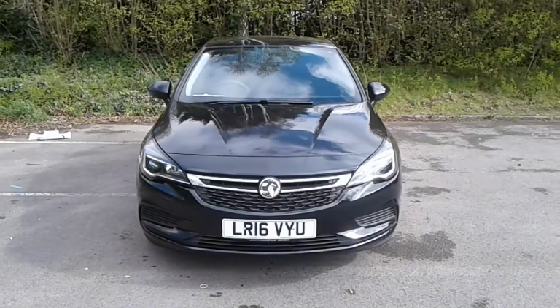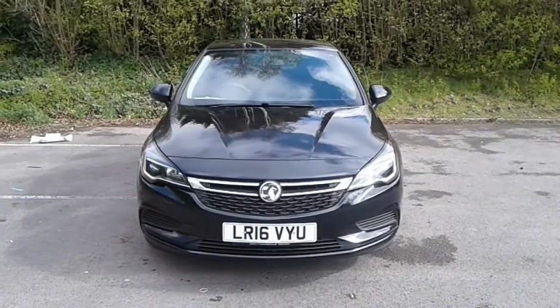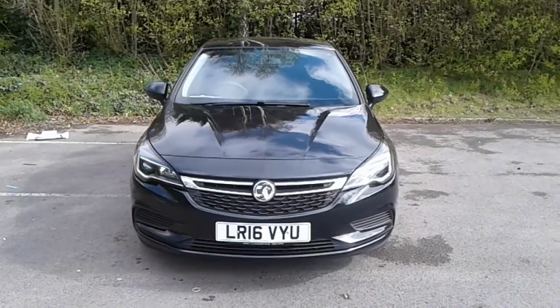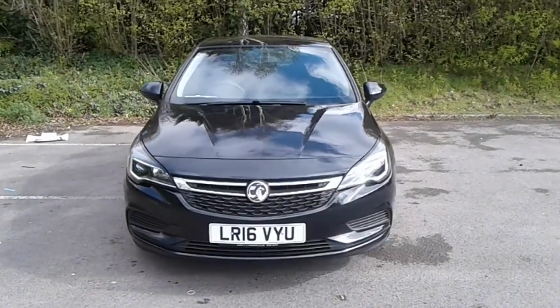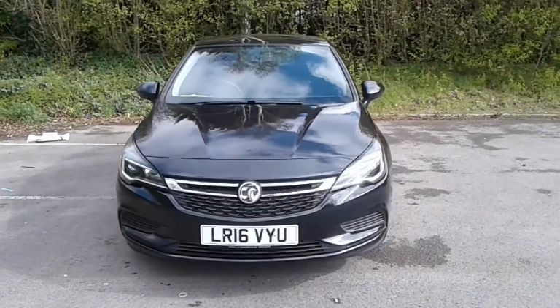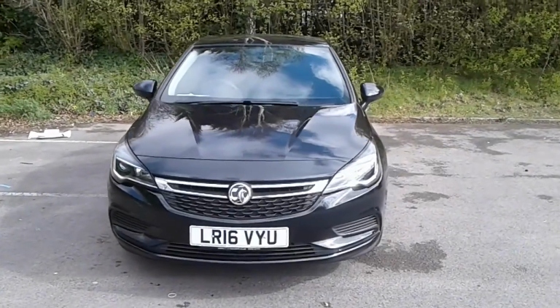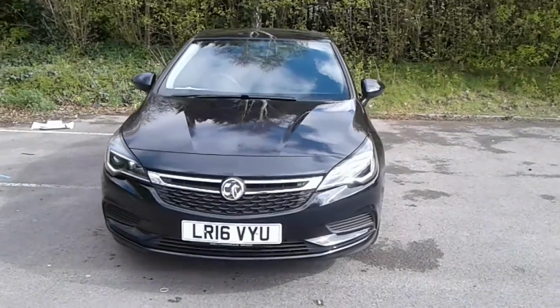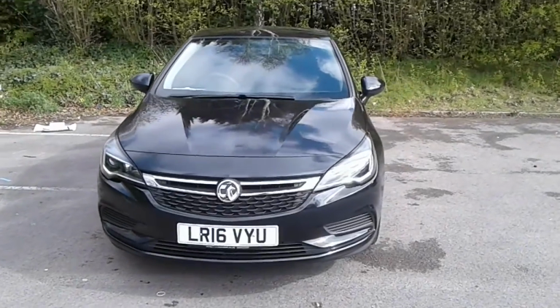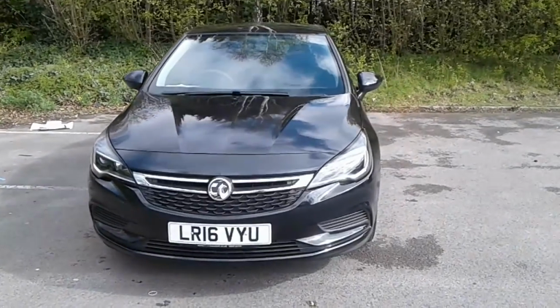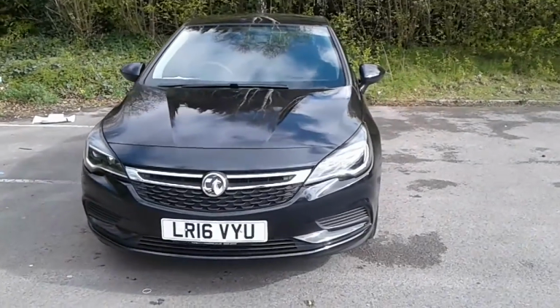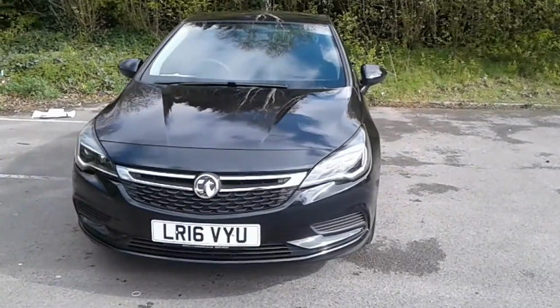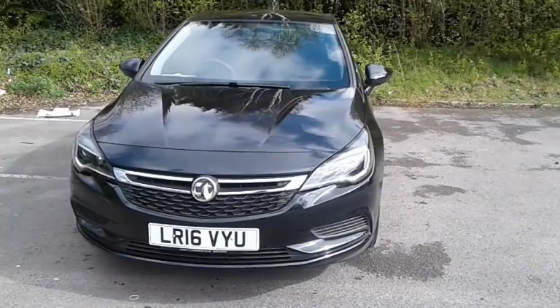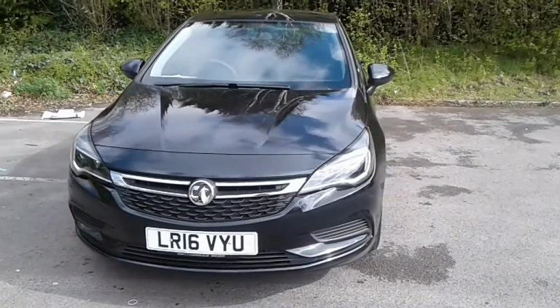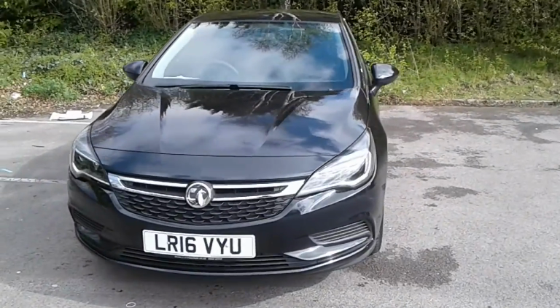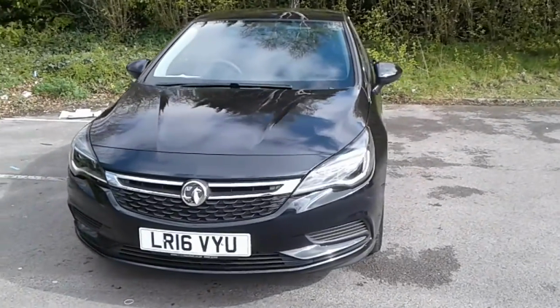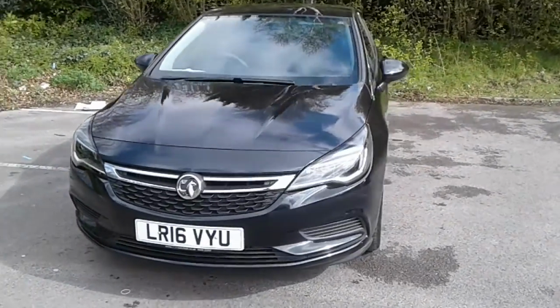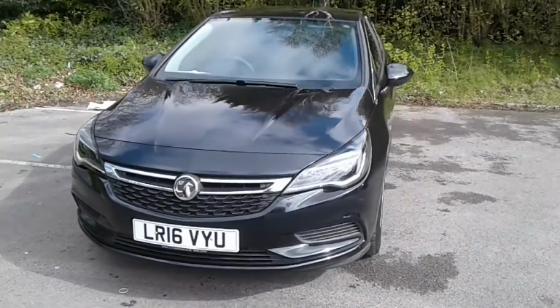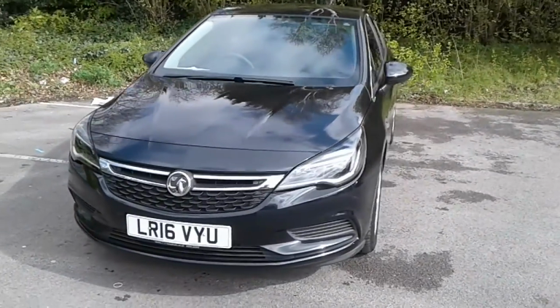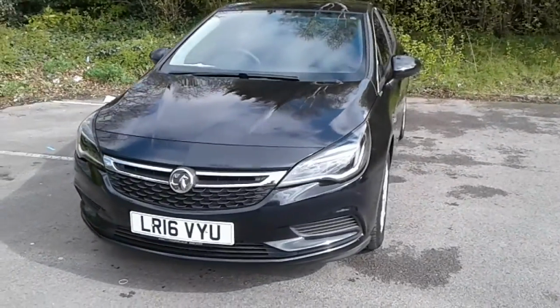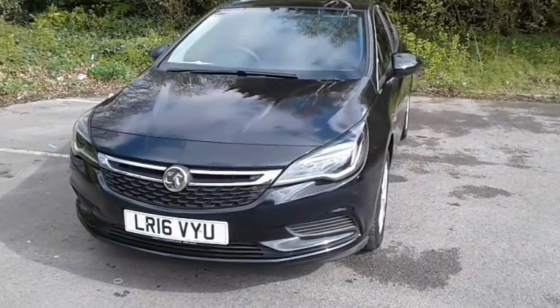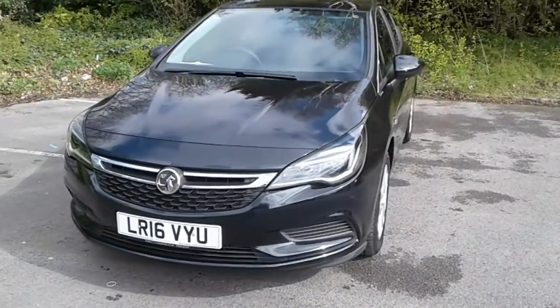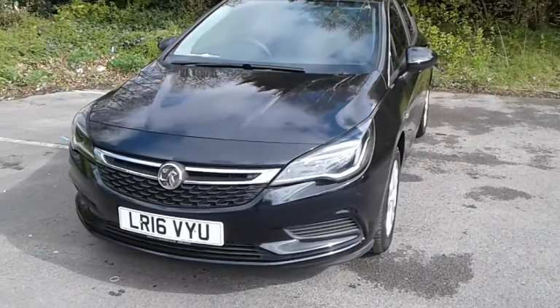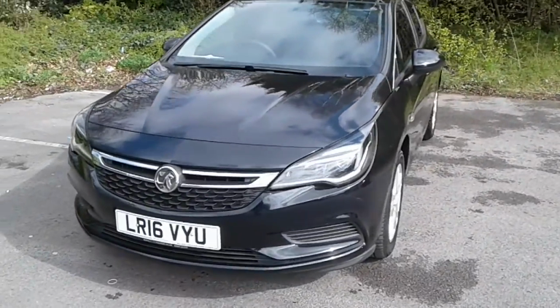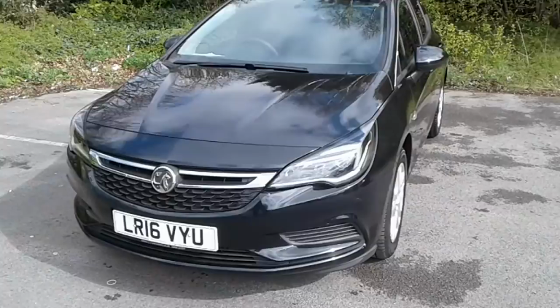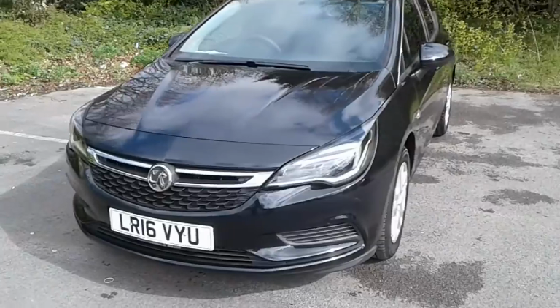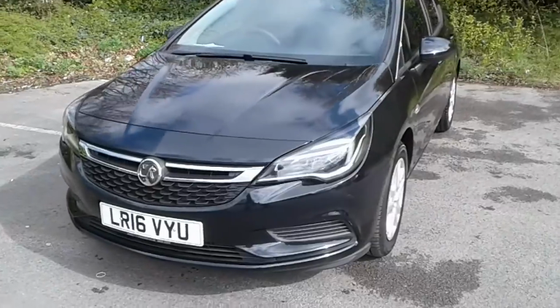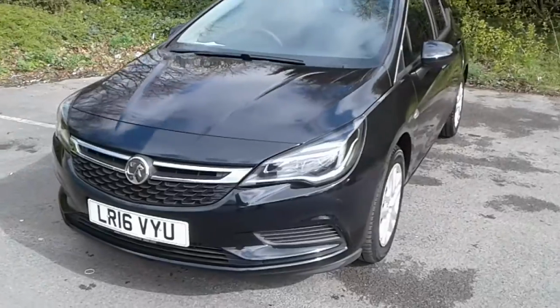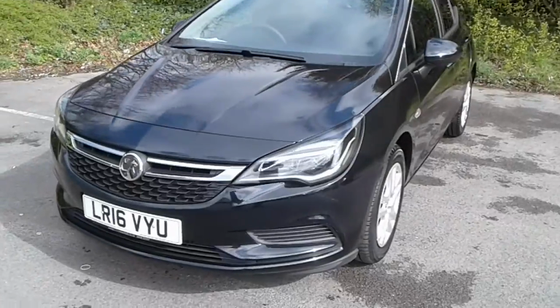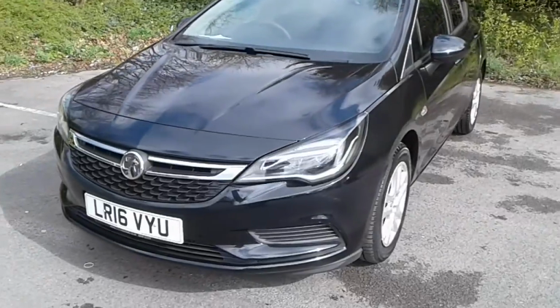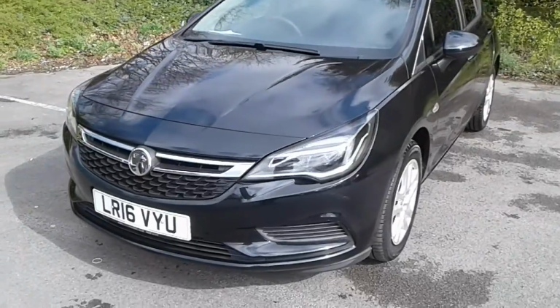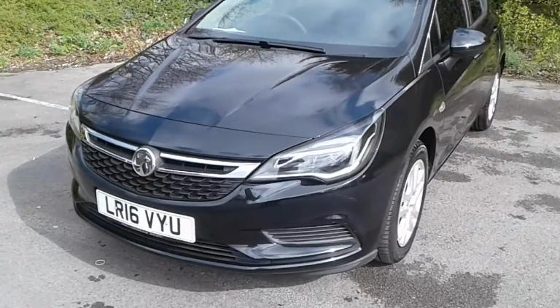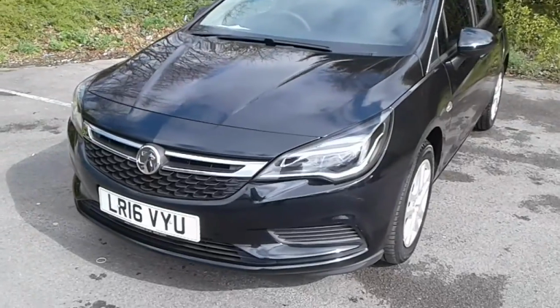Welcome to Pentagon Vauxhall at Lincoln Tritton Road. Here we have a 2016 Vauxhall Astra.